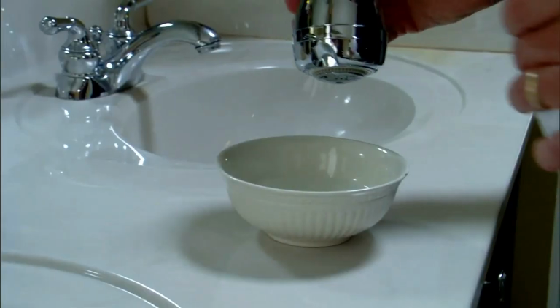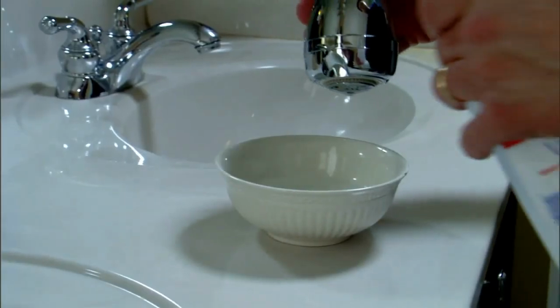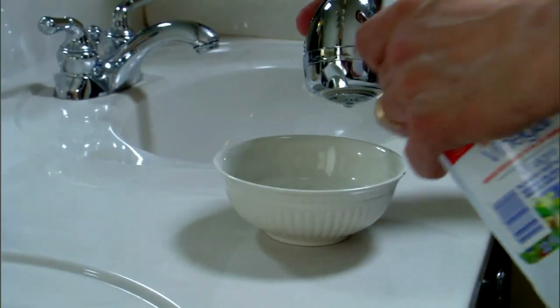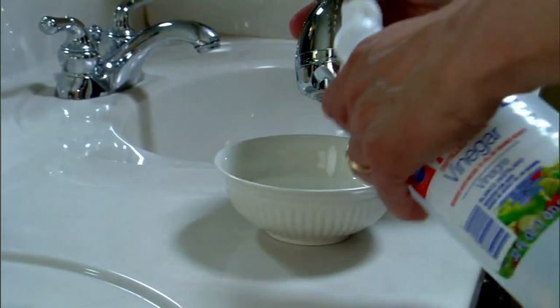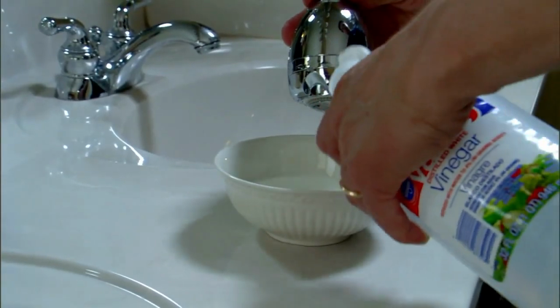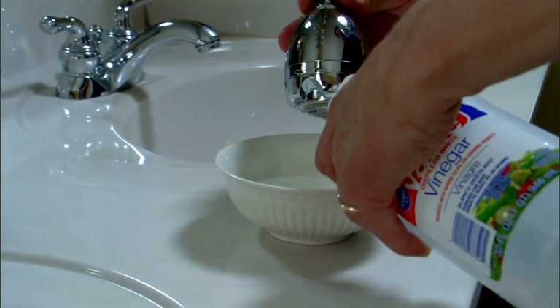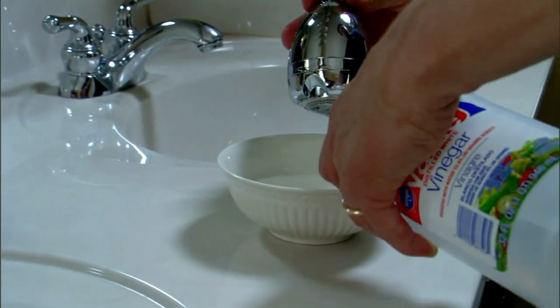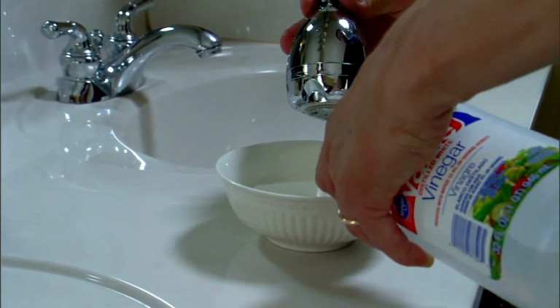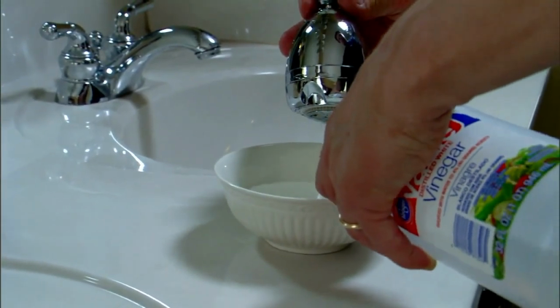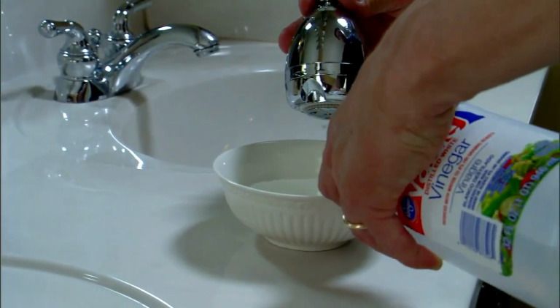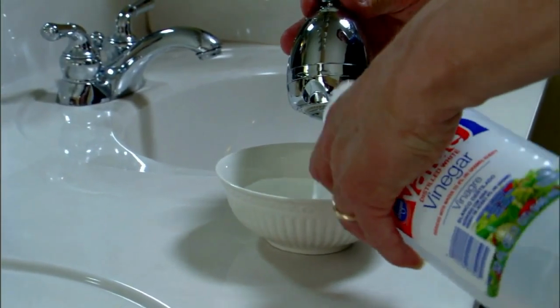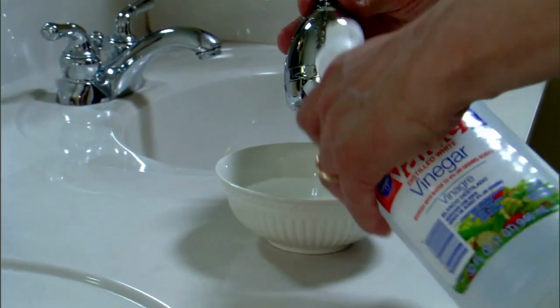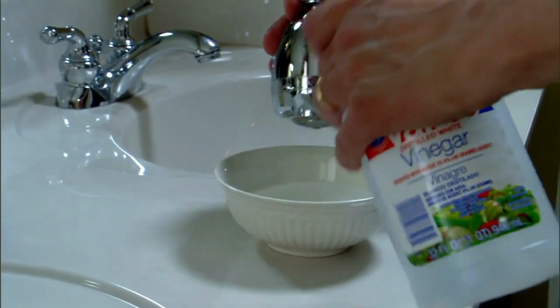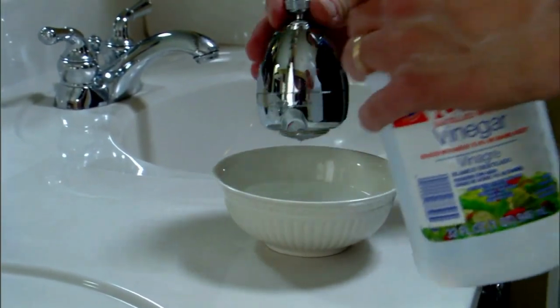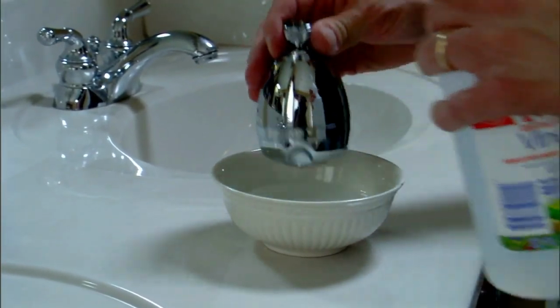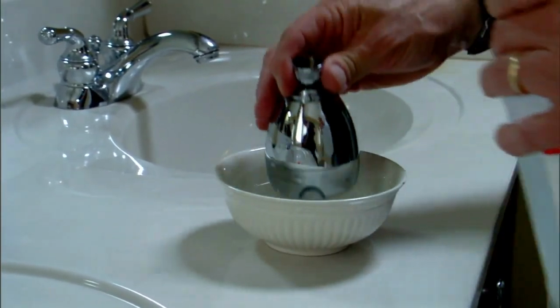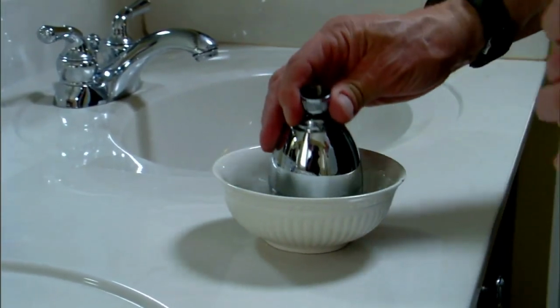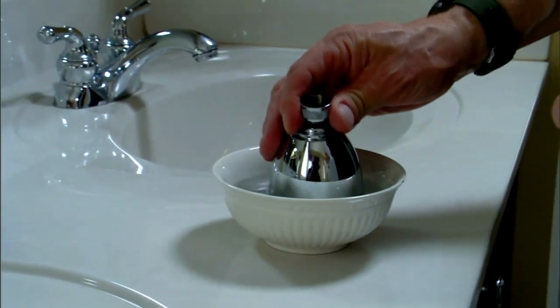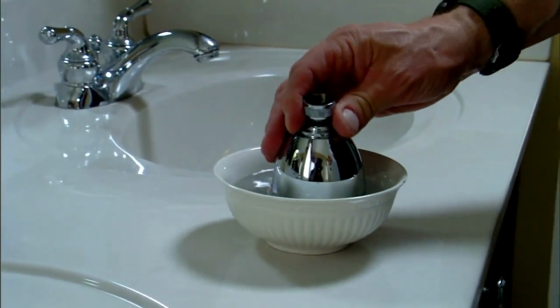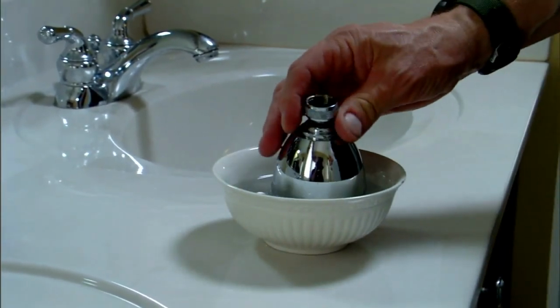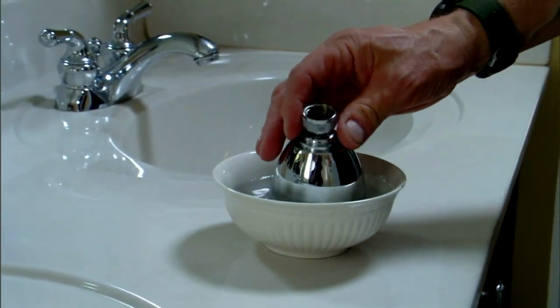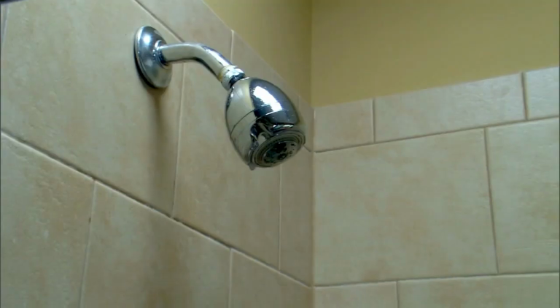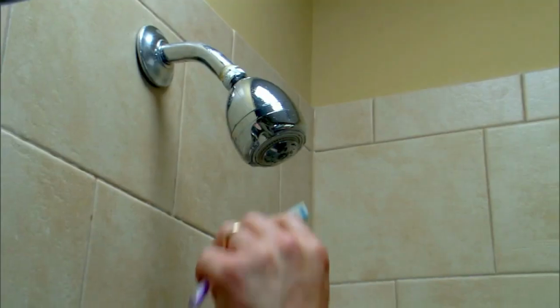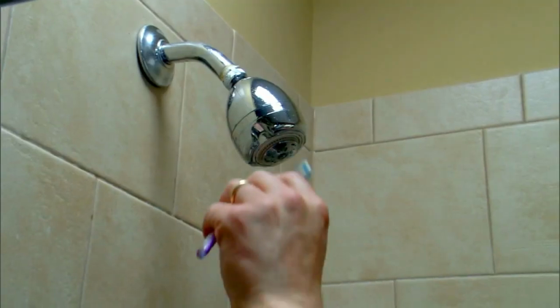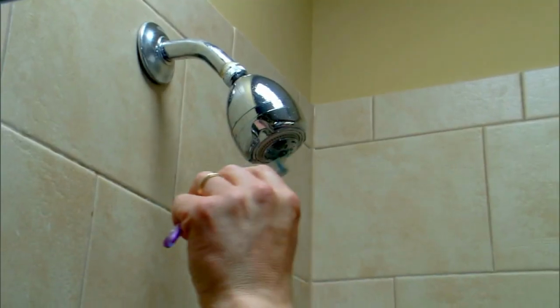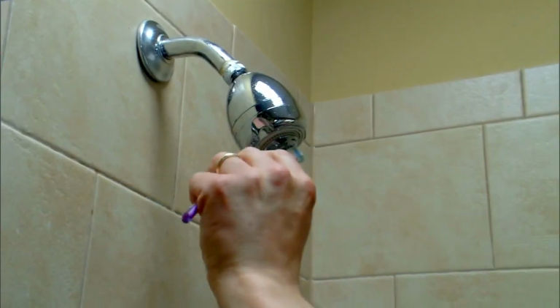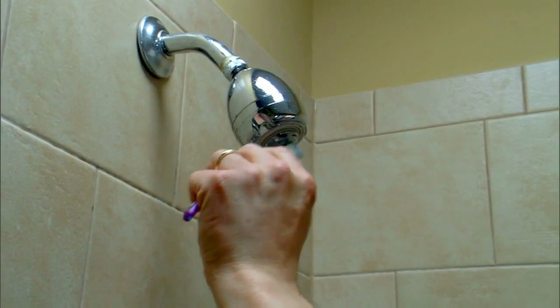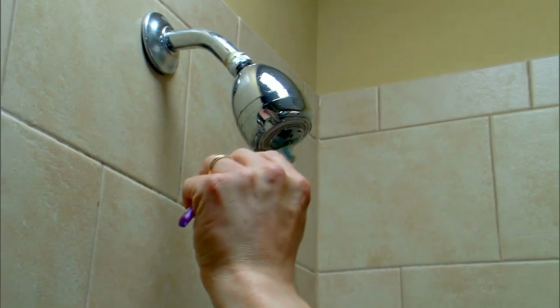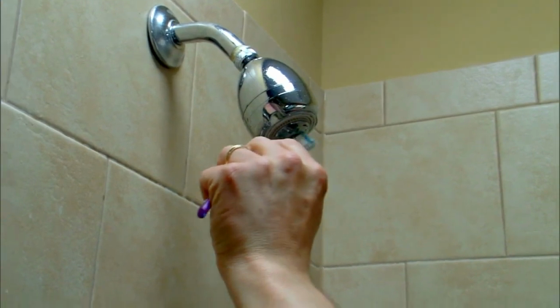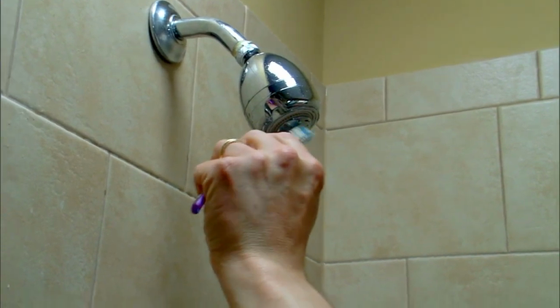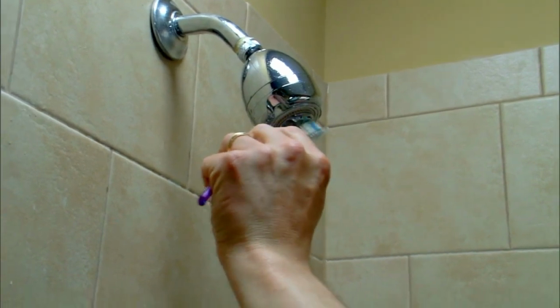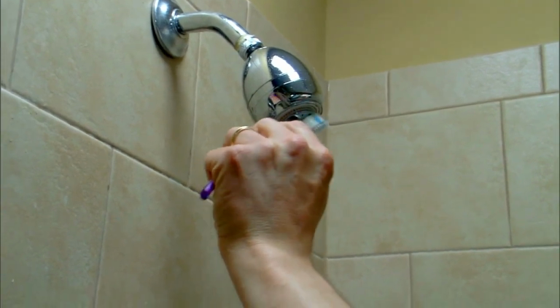Soak the shower head overnight in a bowl of vinegar, then brush away any residual minerals with an old brush.